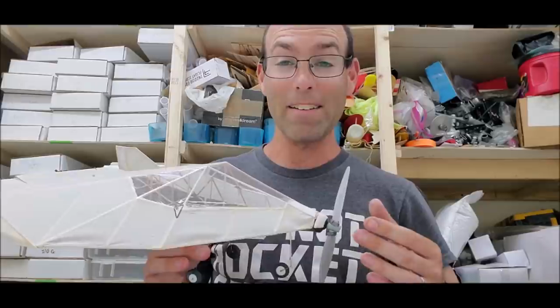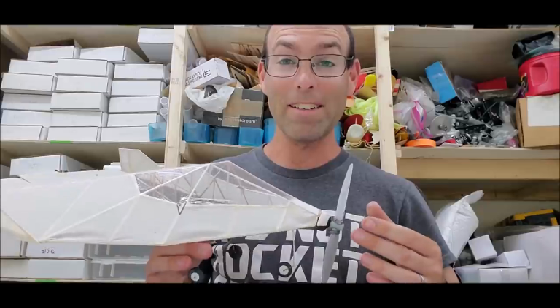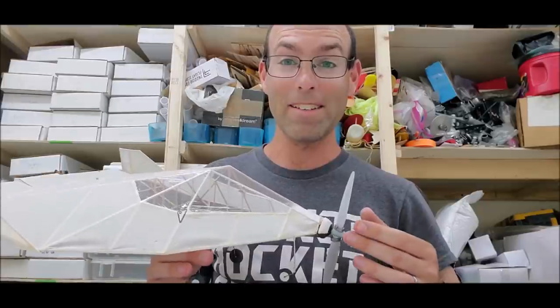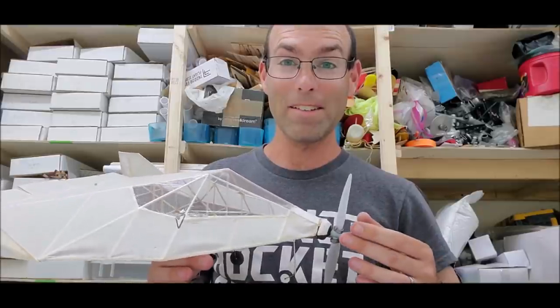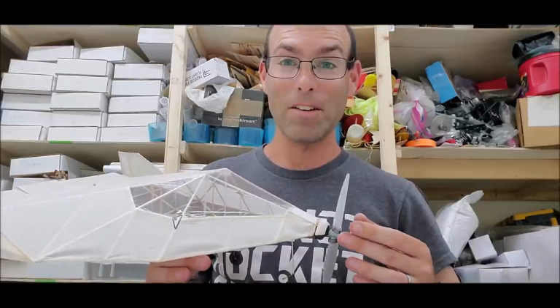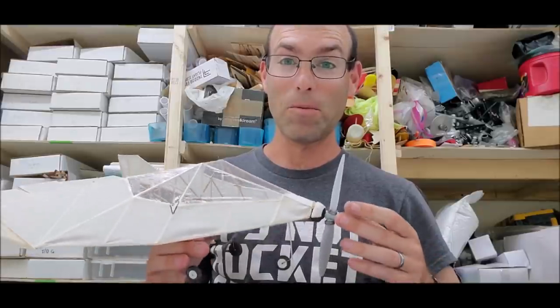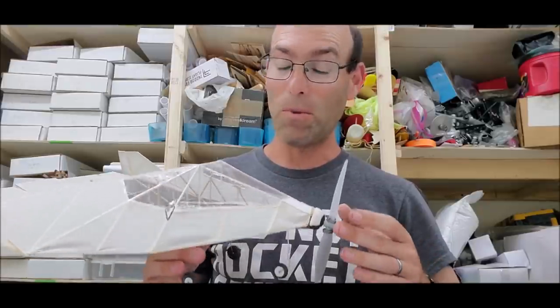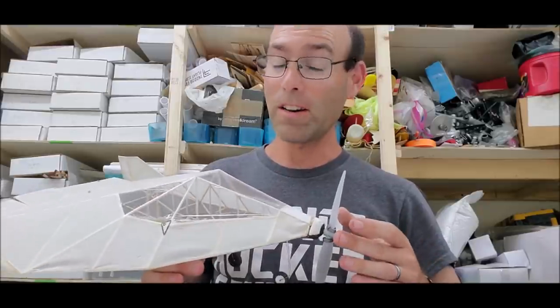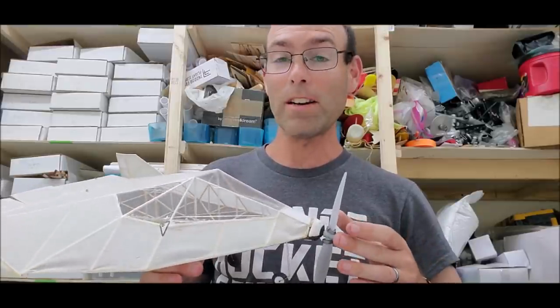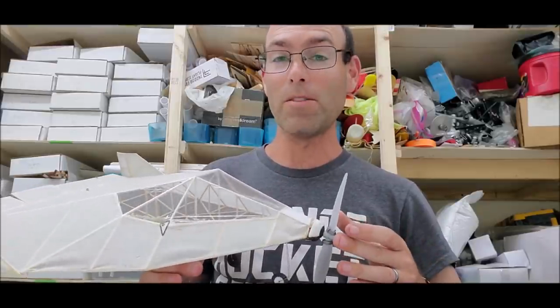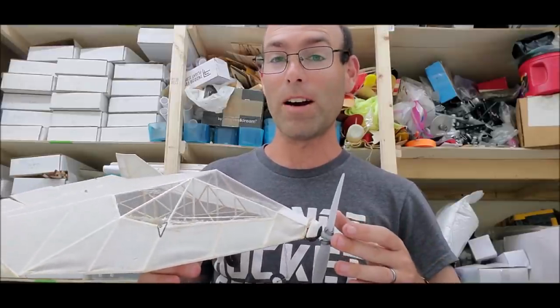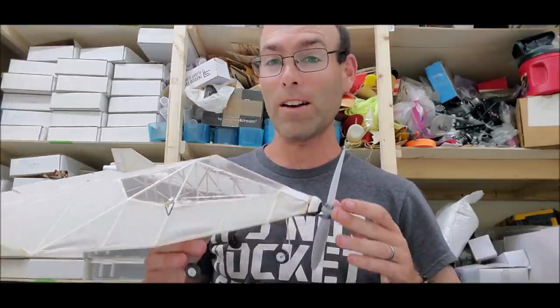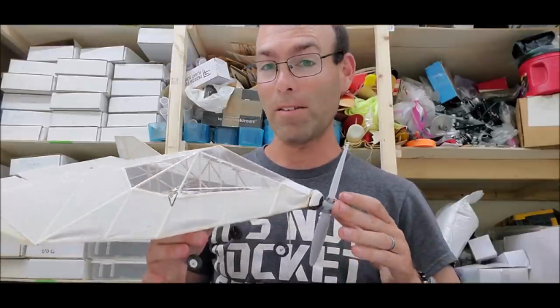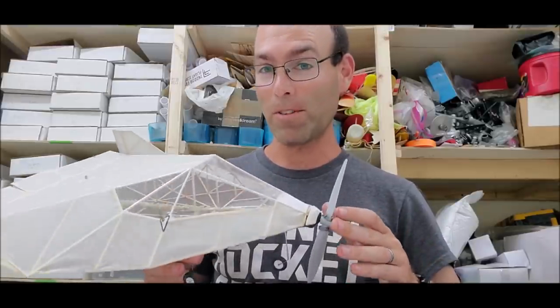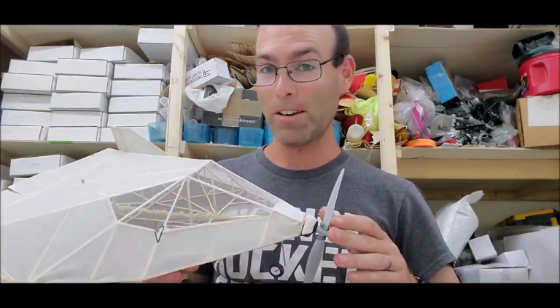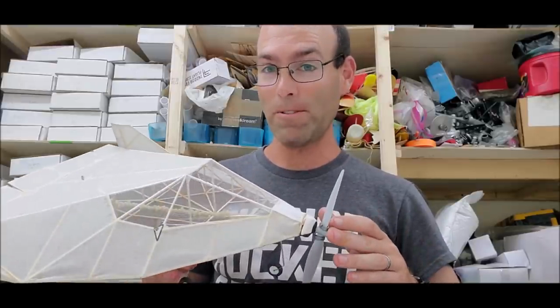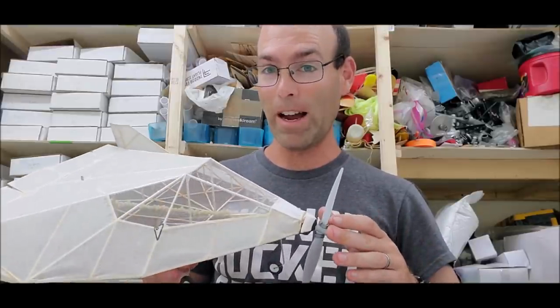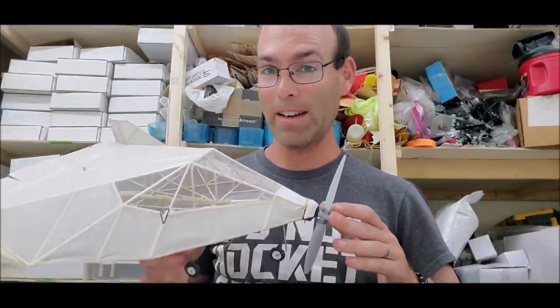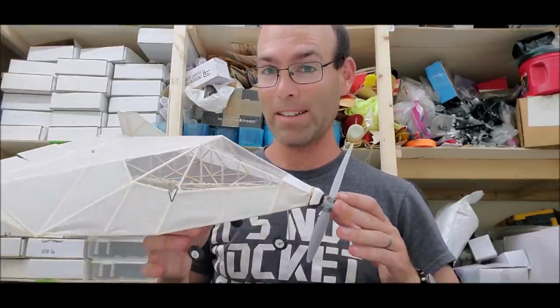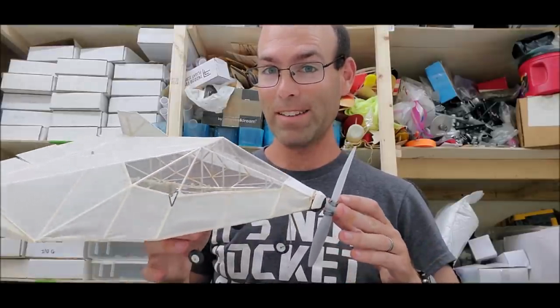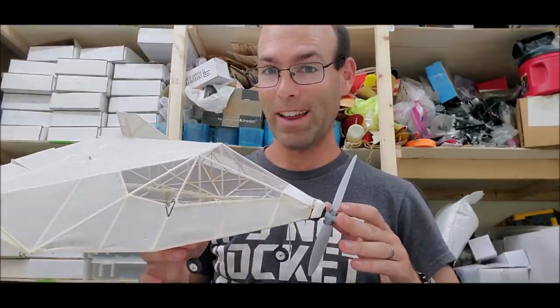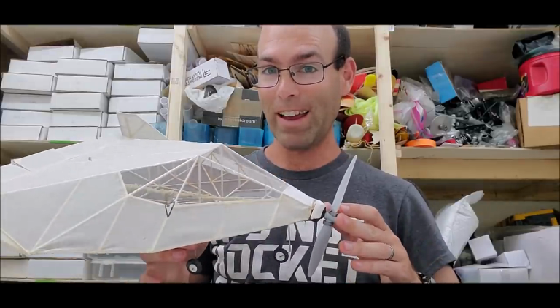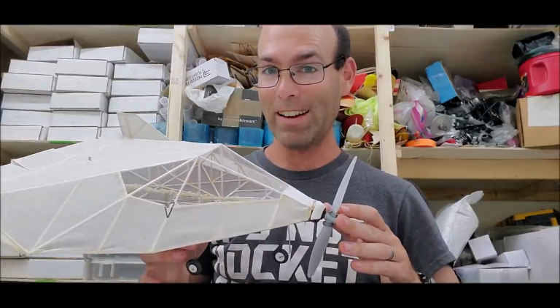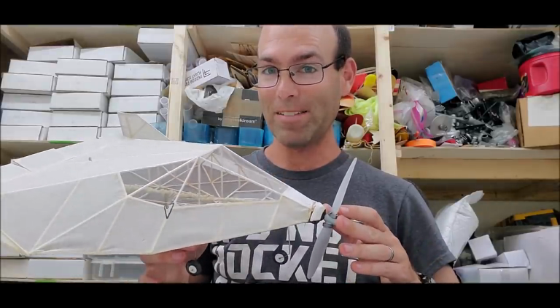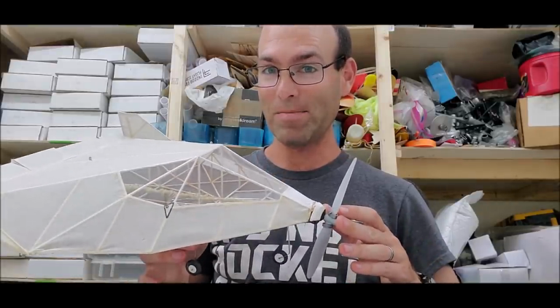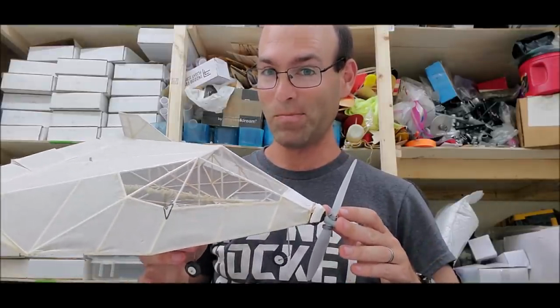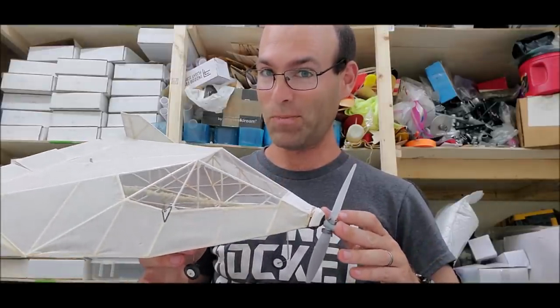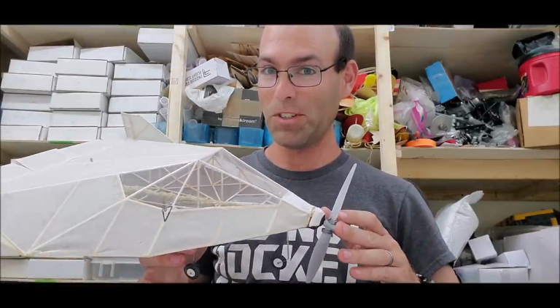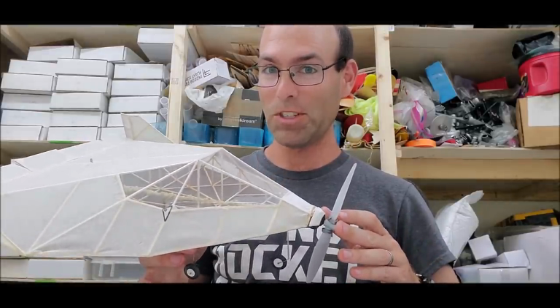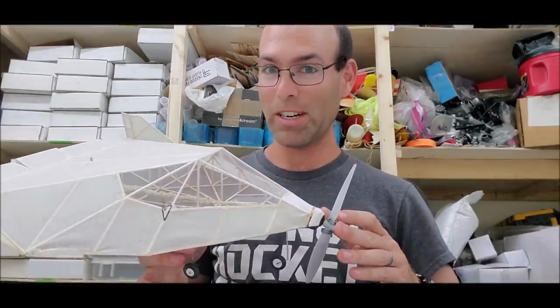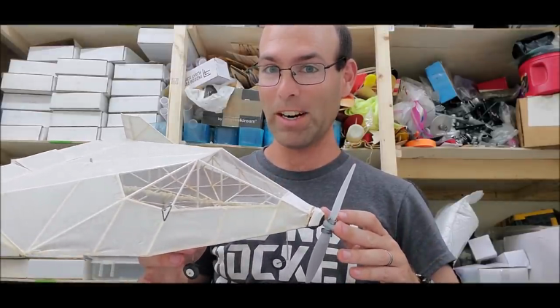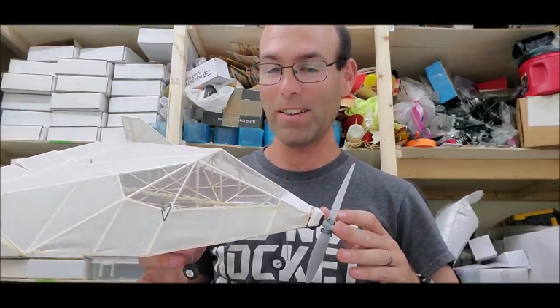And we're going to go out and we're going to fly it and check it out.